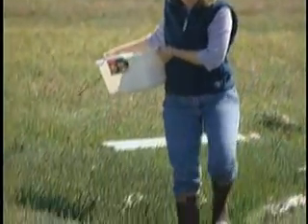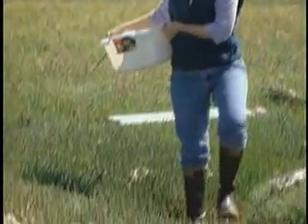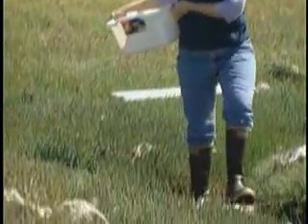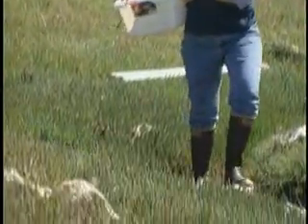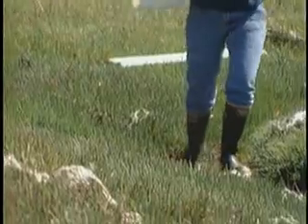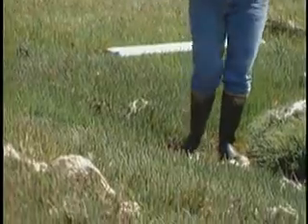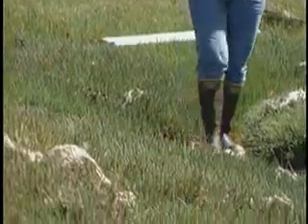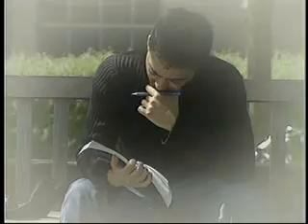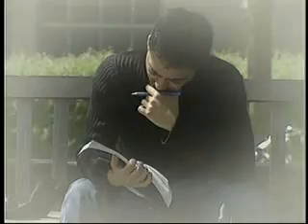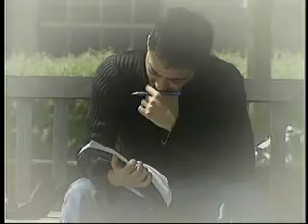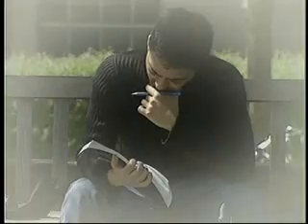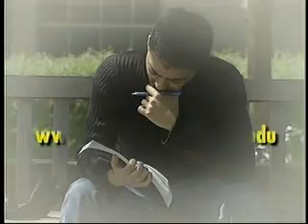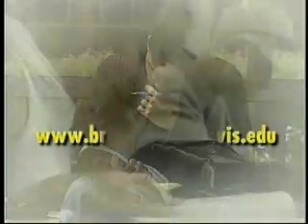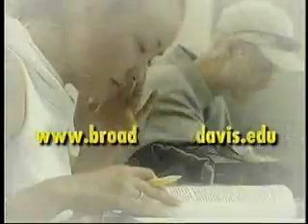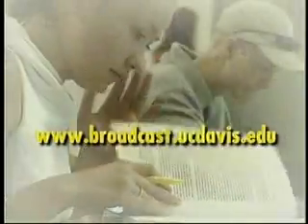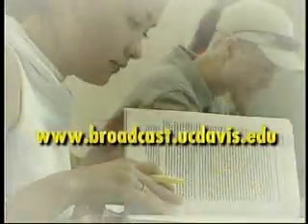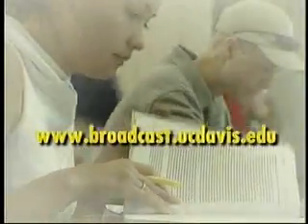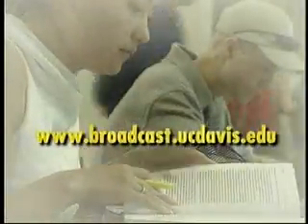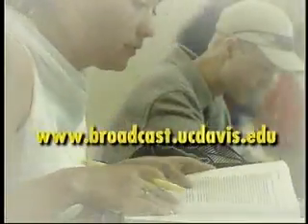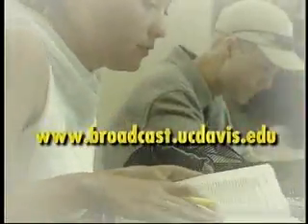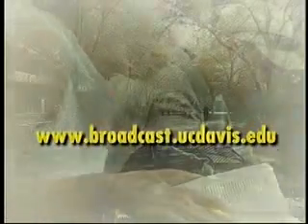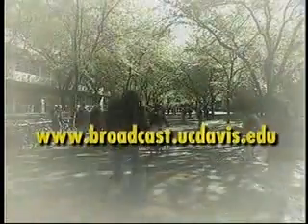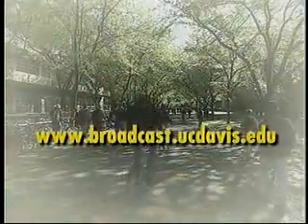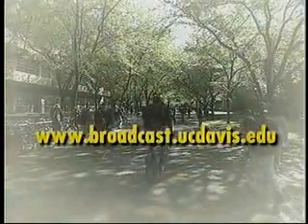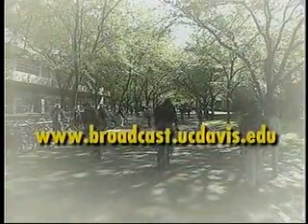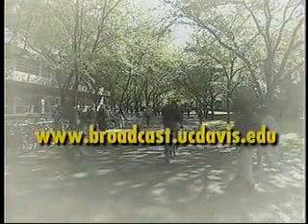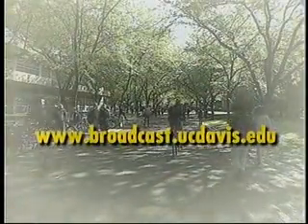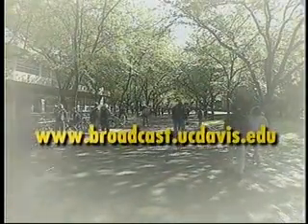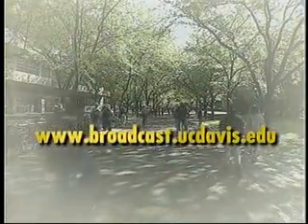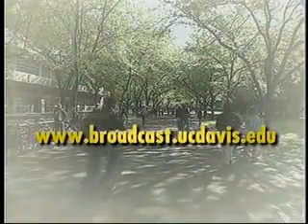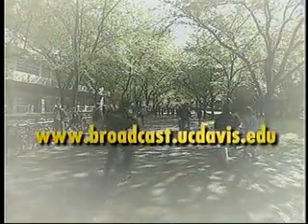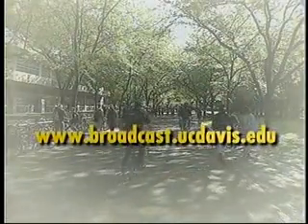Reporting from Bodega Bay, I'm Paul Fotenour. For more information, please log on to broadcast.ucdavis.edu.